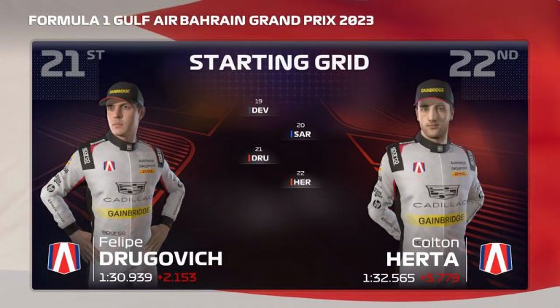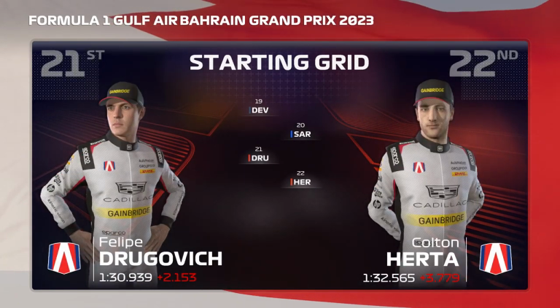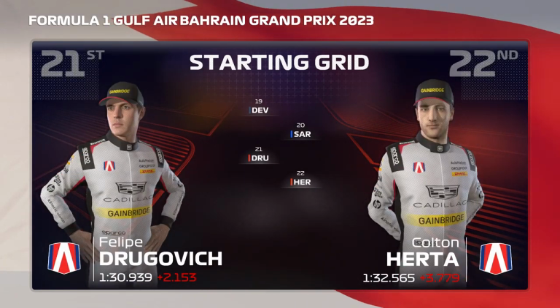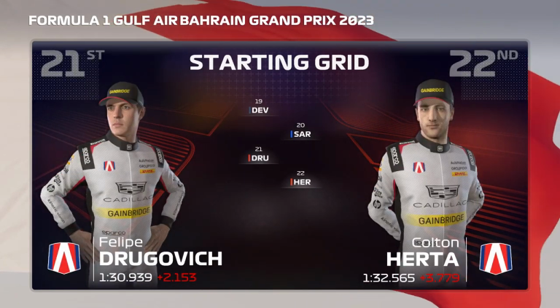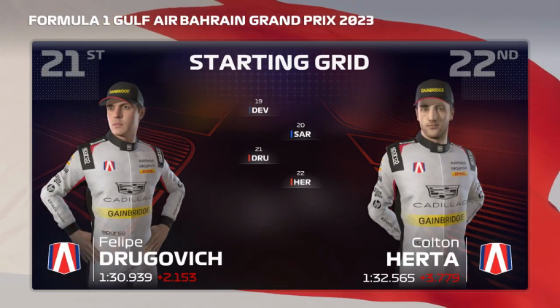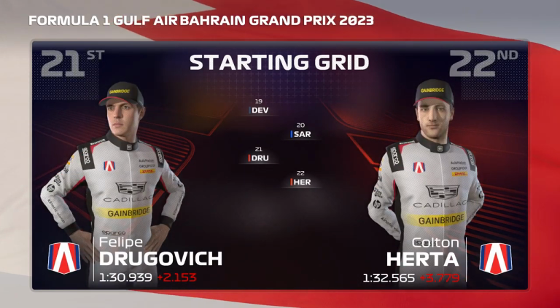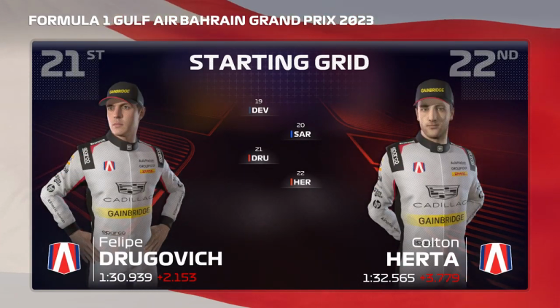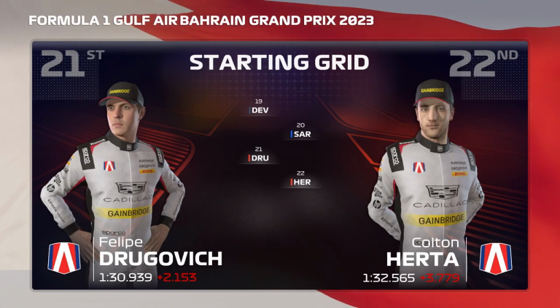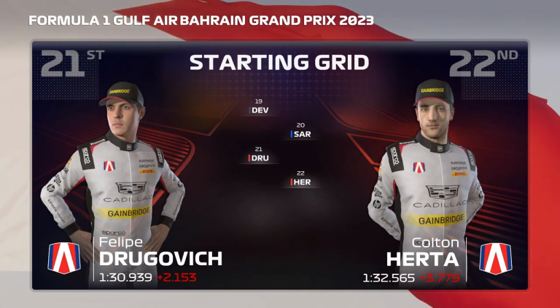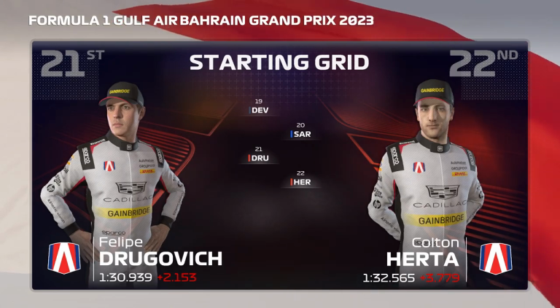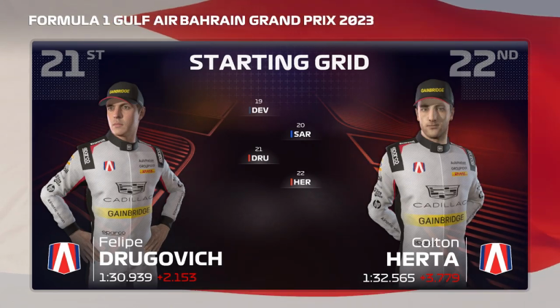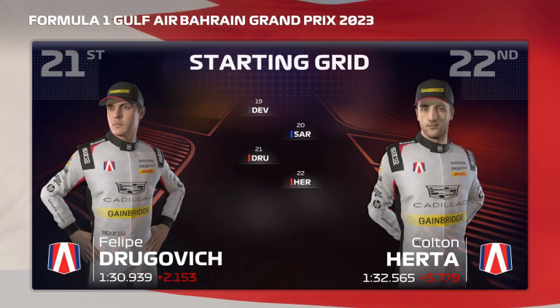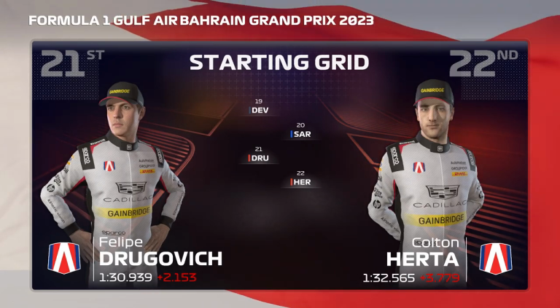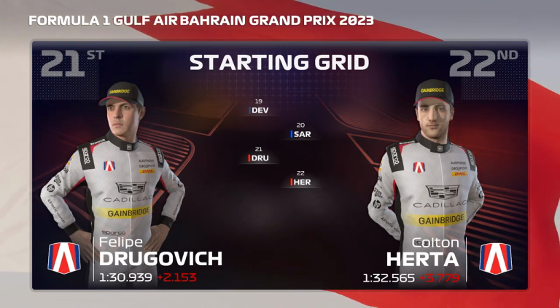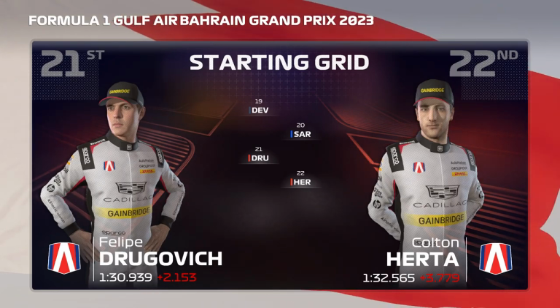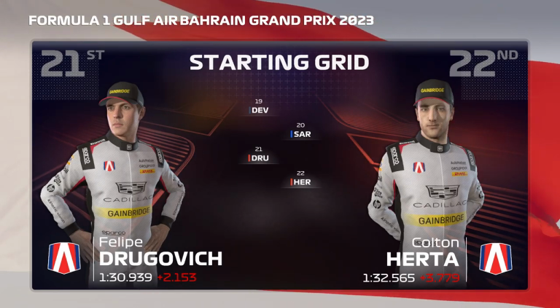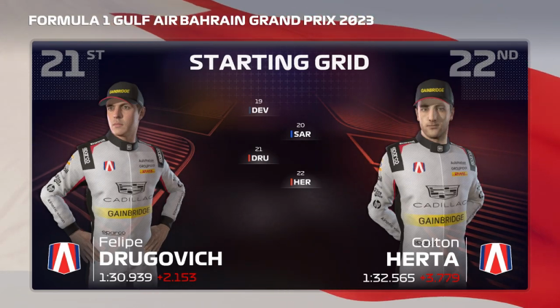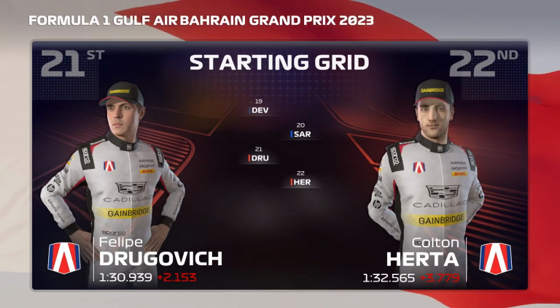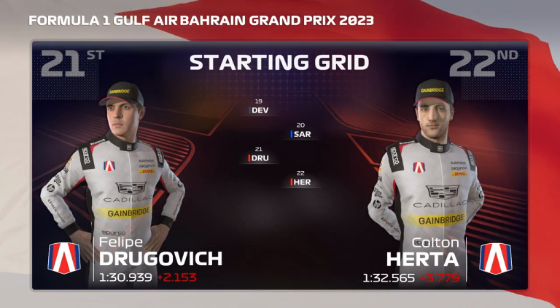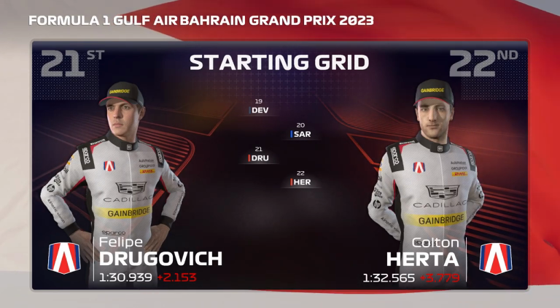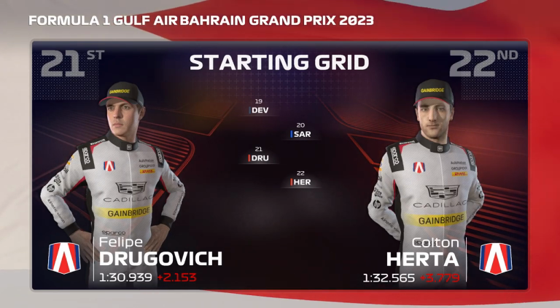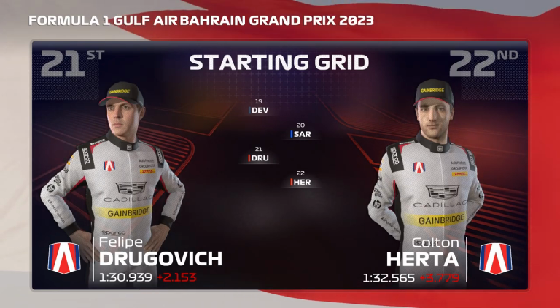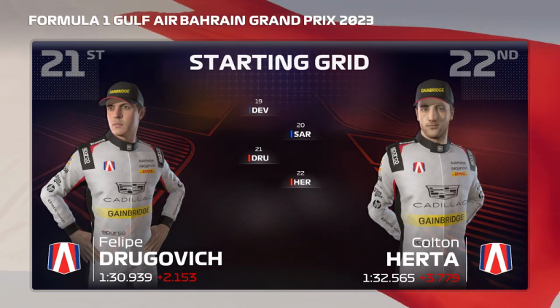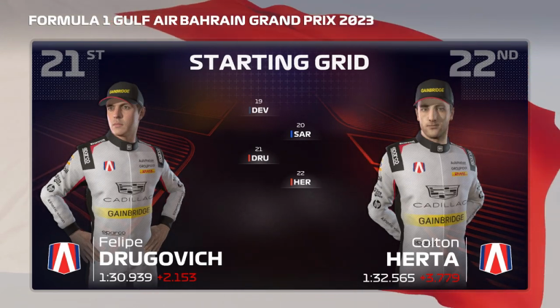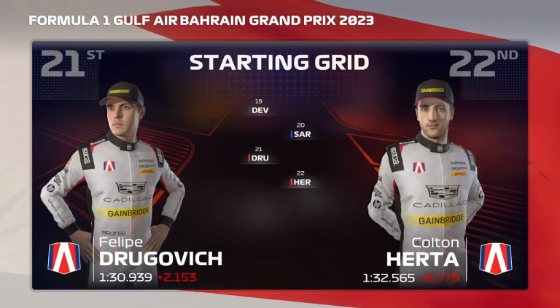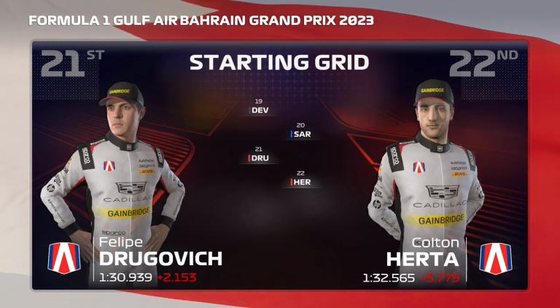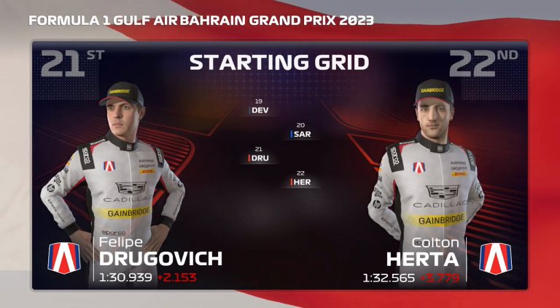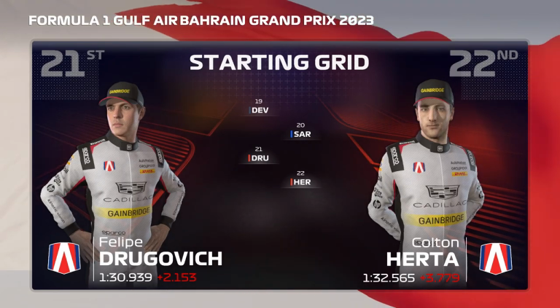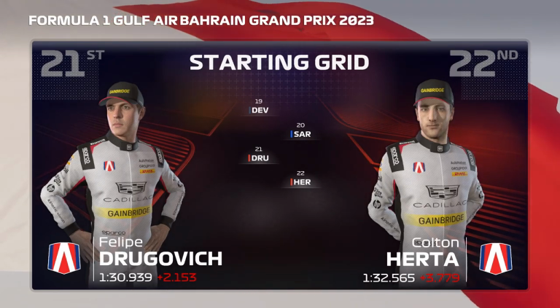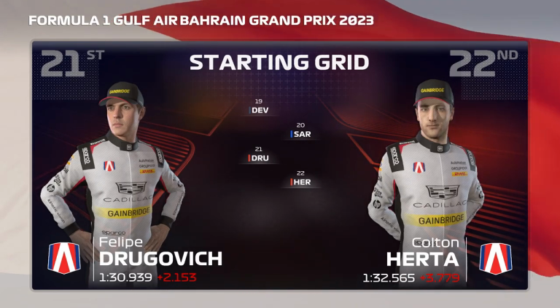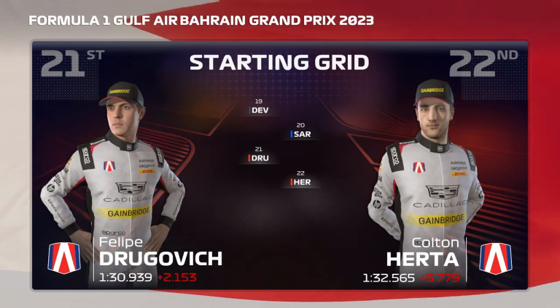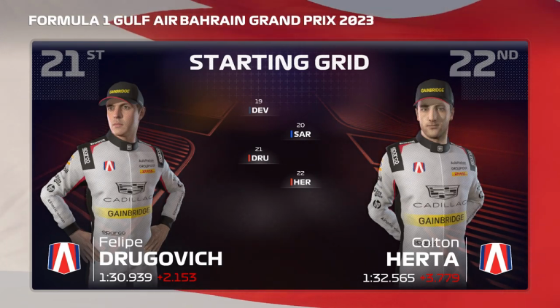That's it then — it's time to go racing as we head down trackside for today's race.